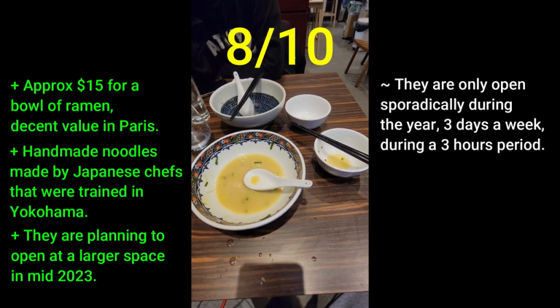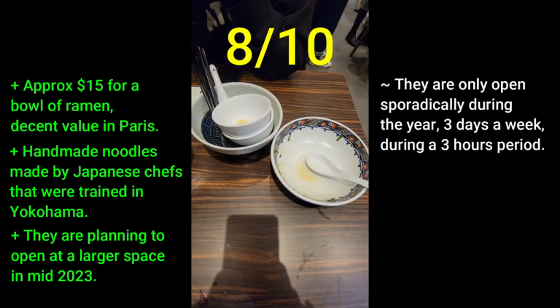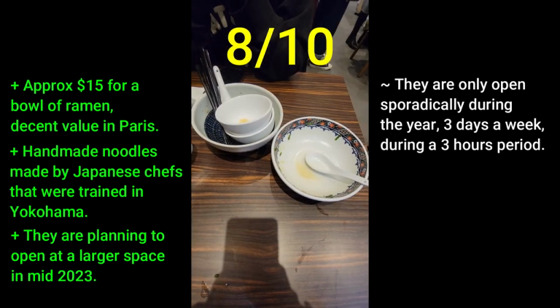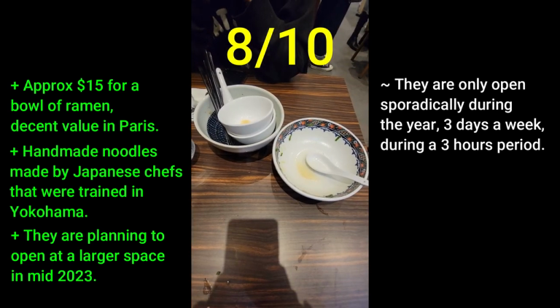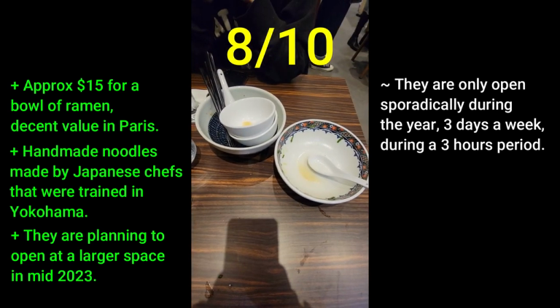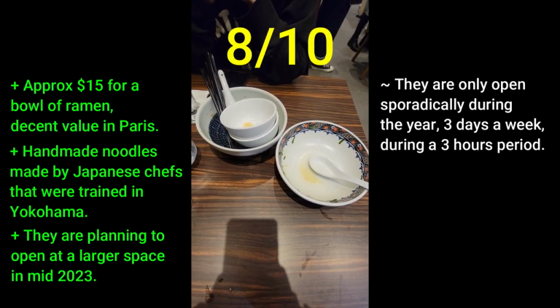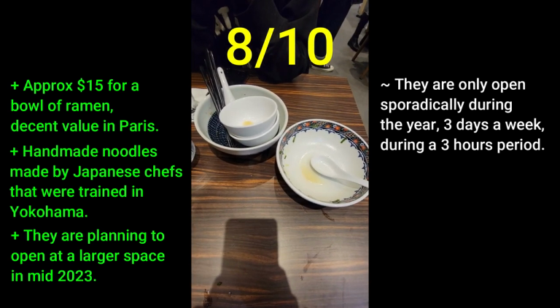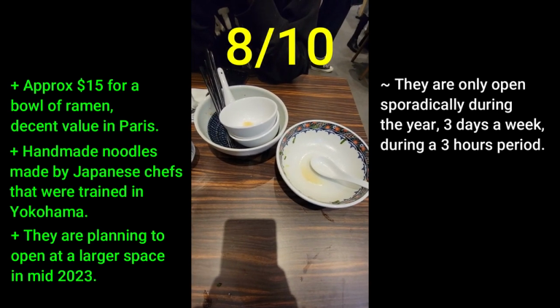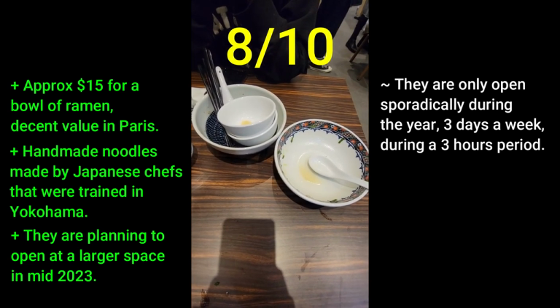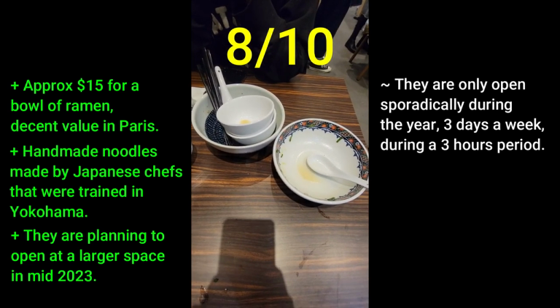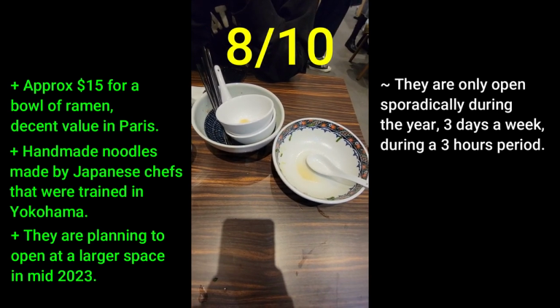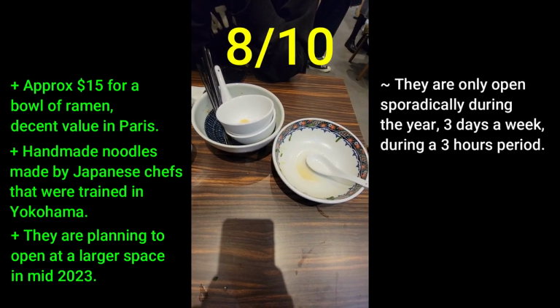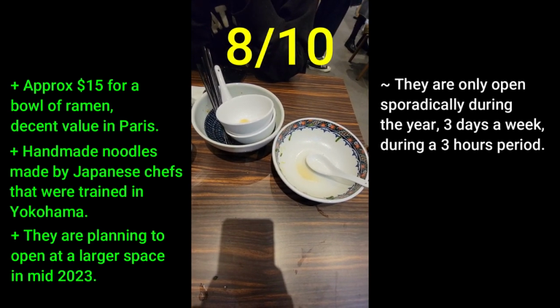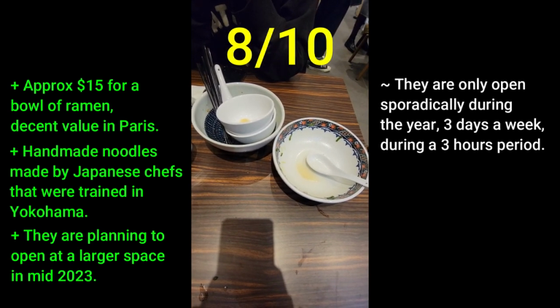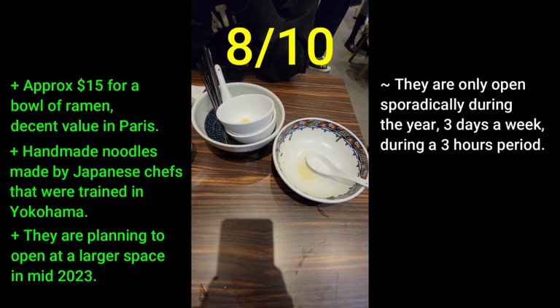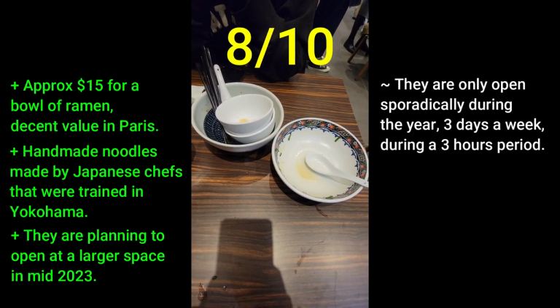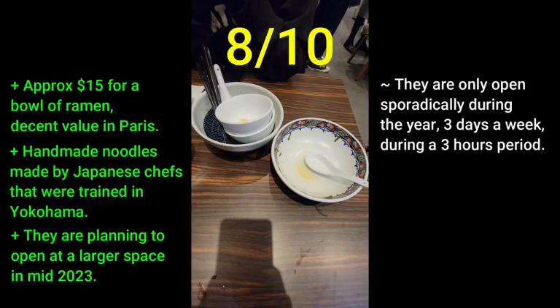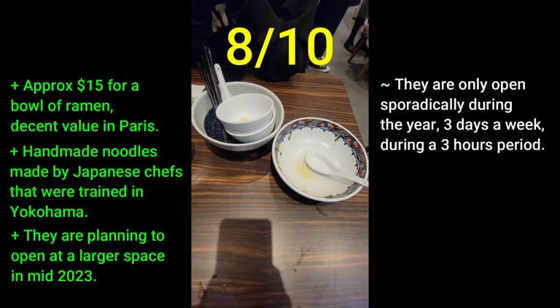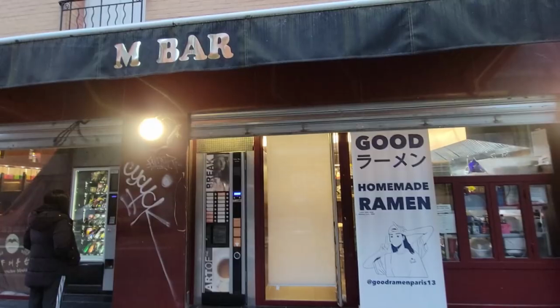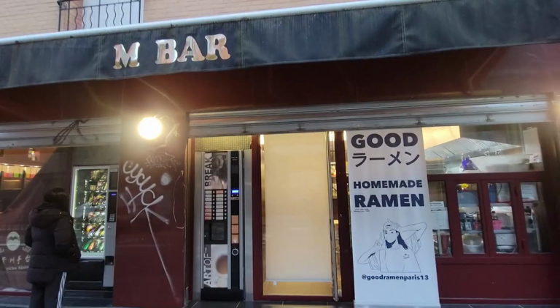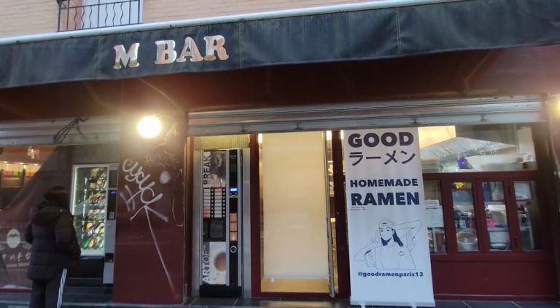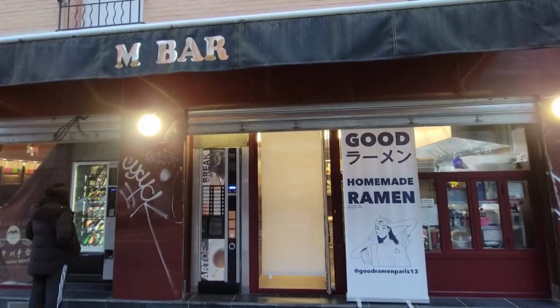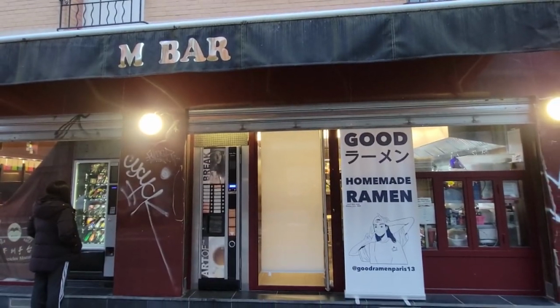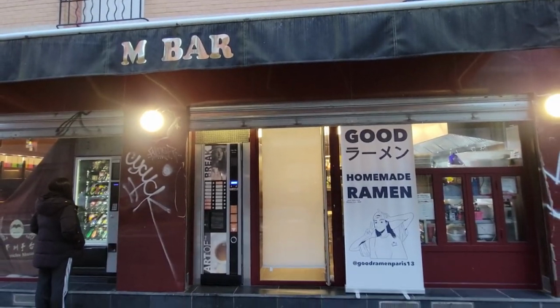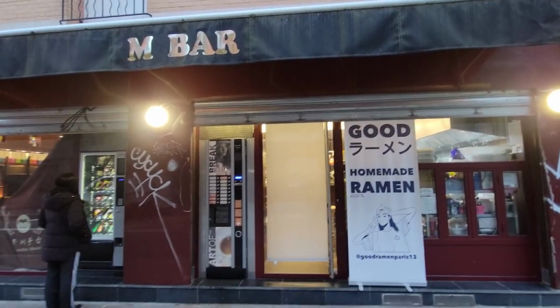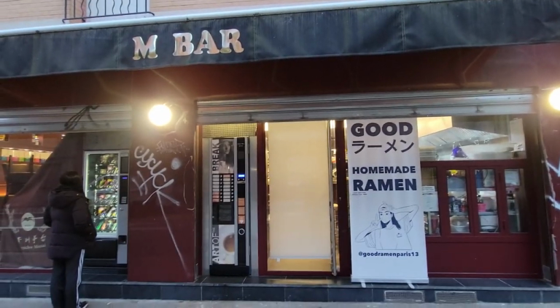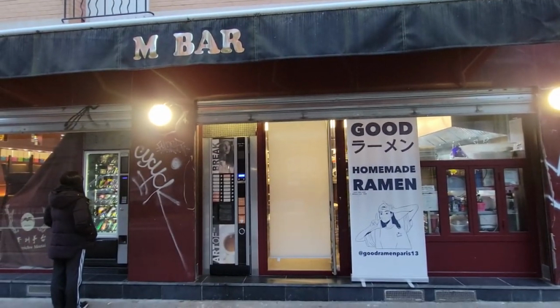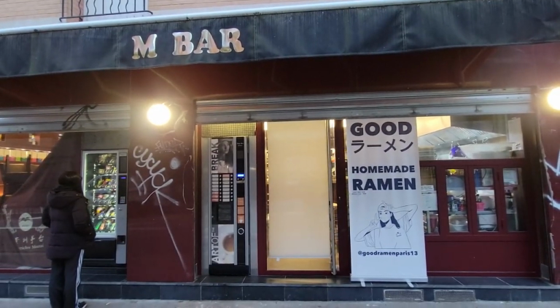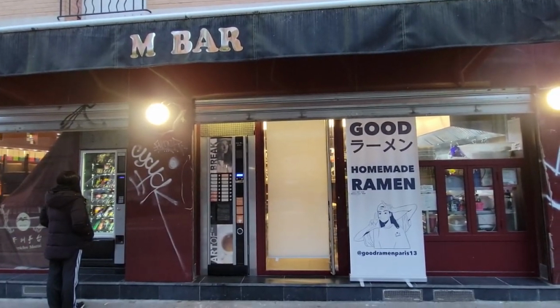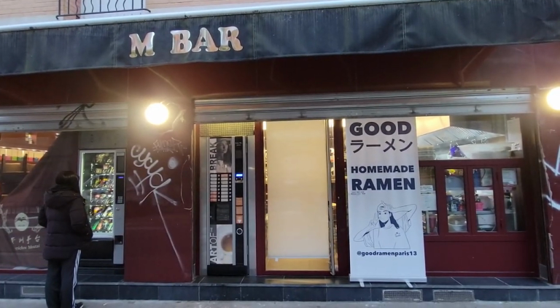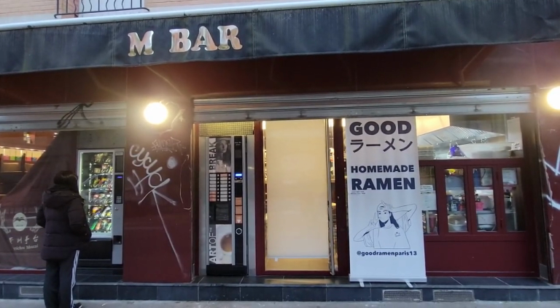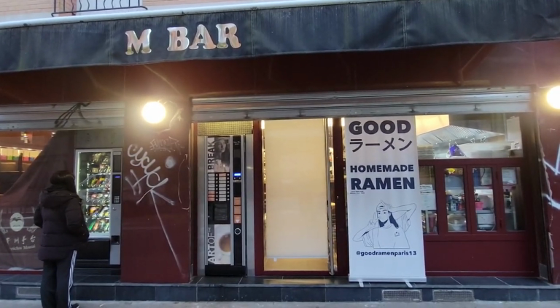If you can catch them when they are open, you are in for a treat. Like, comment, follow, and subscribe for more Good Eats in Paris.